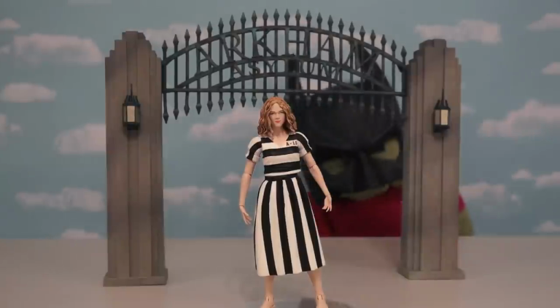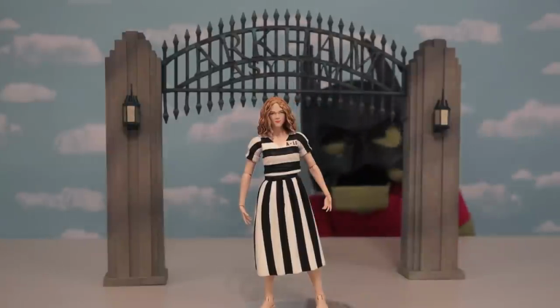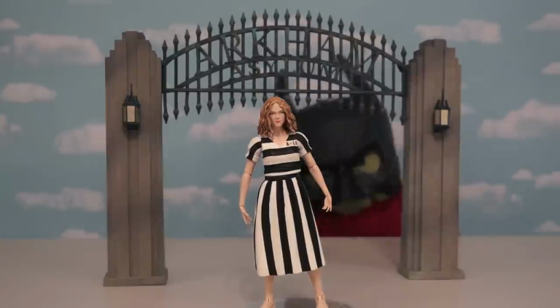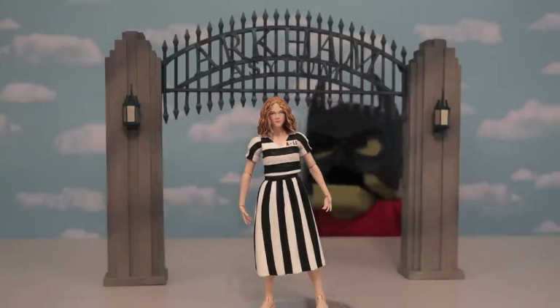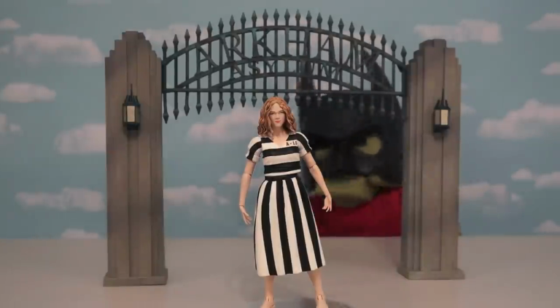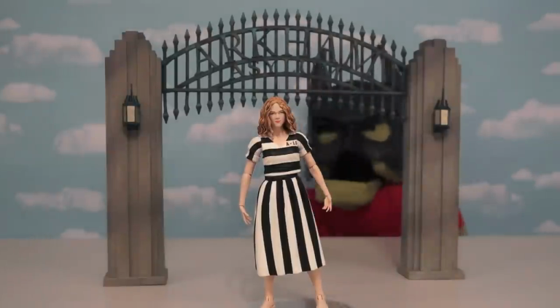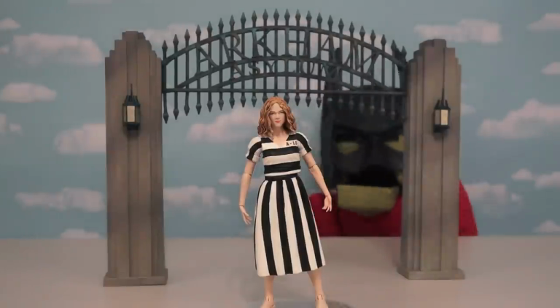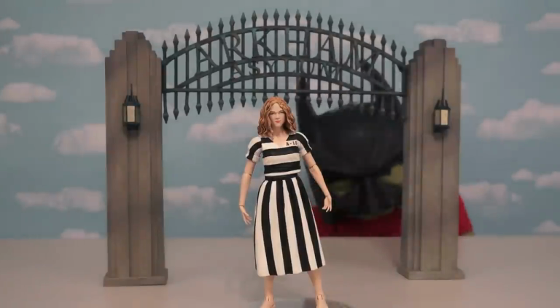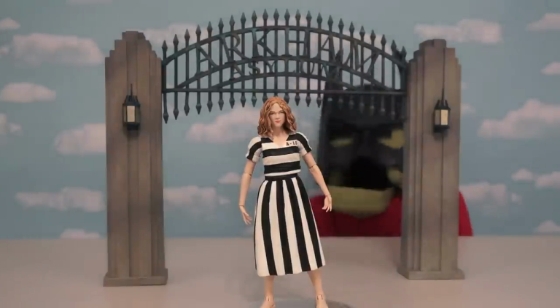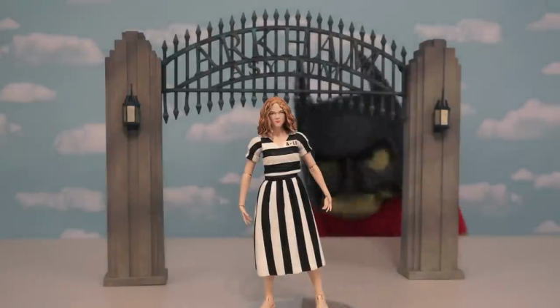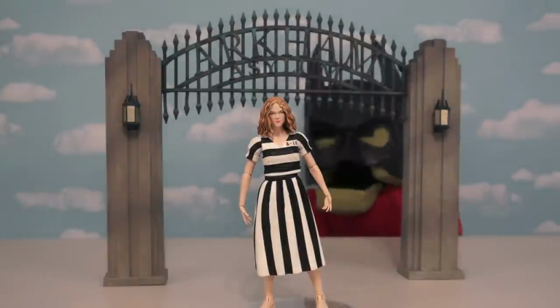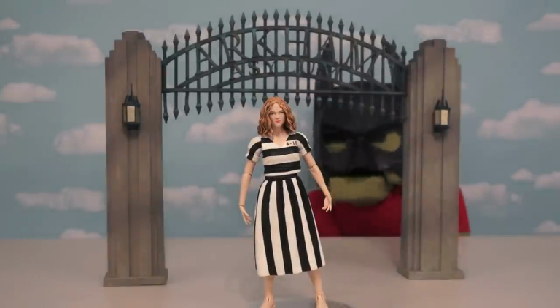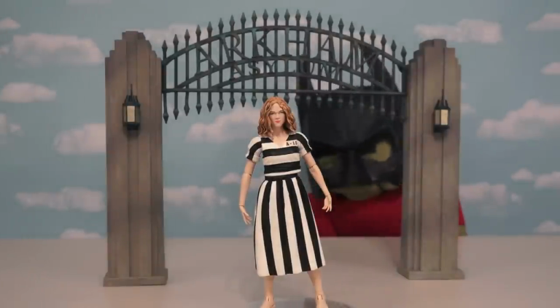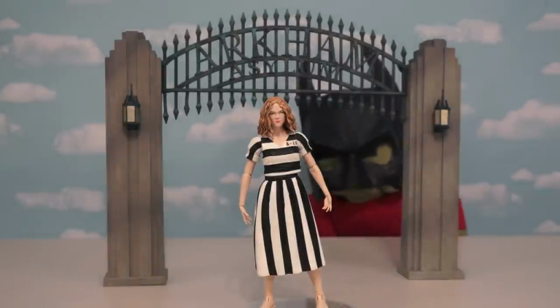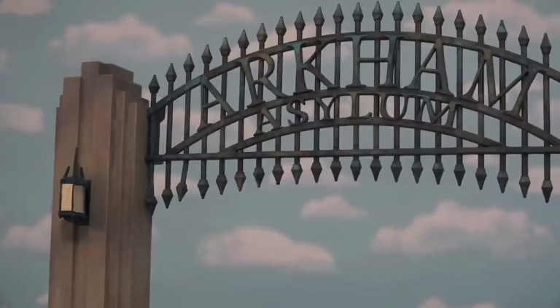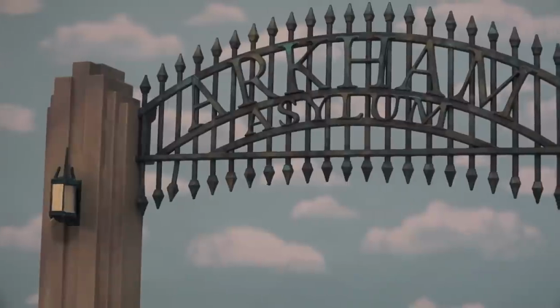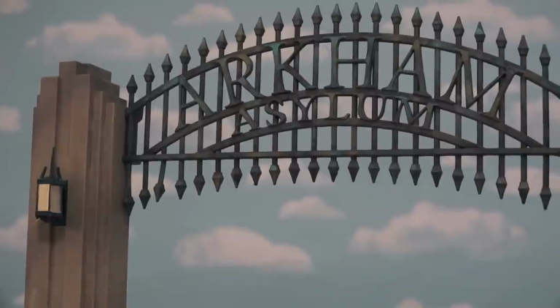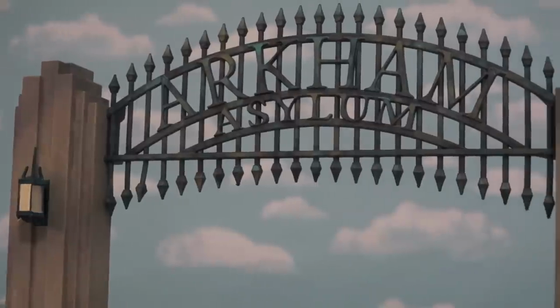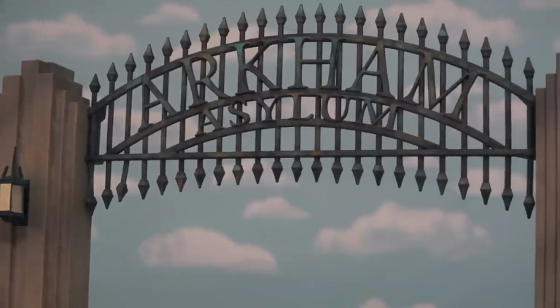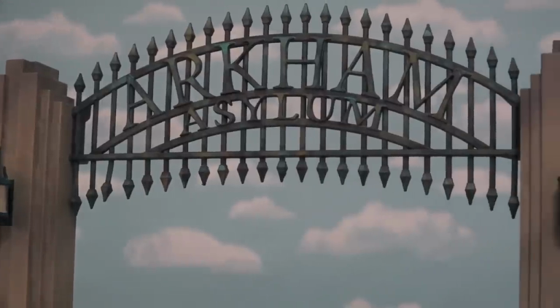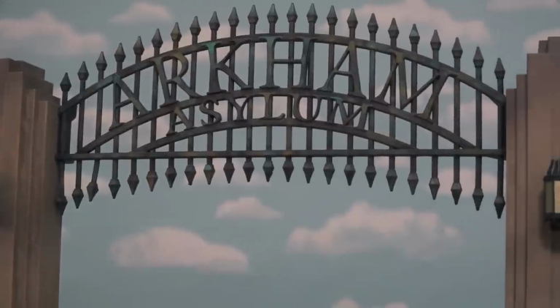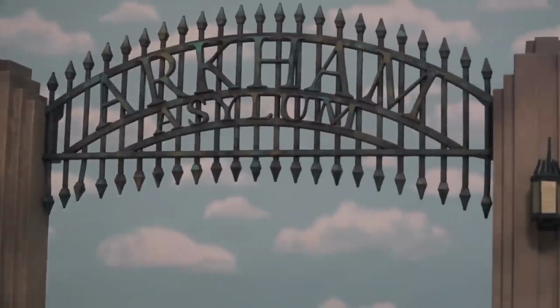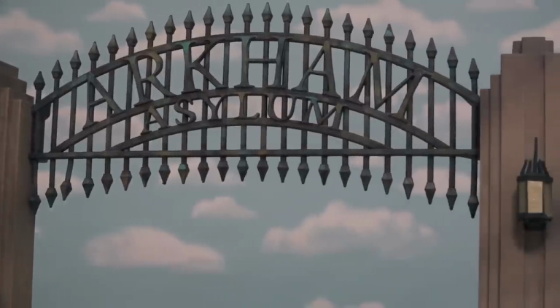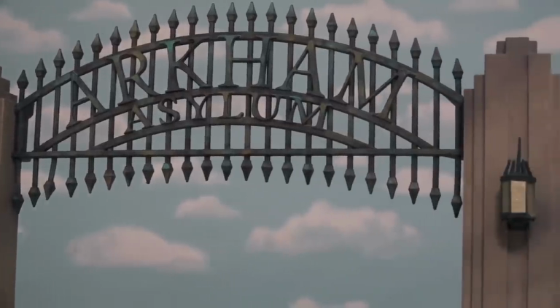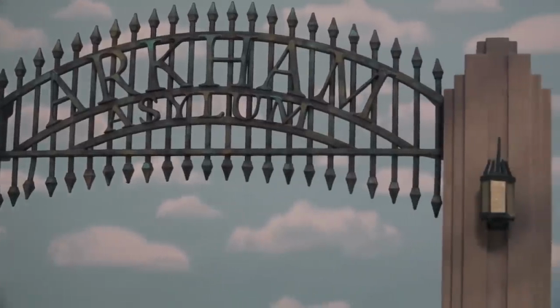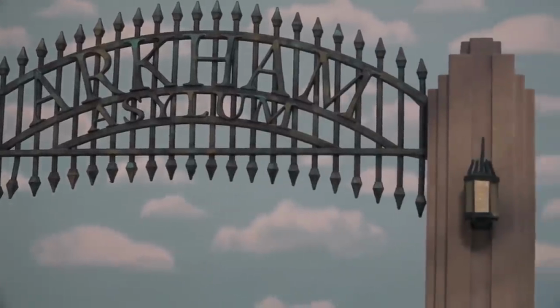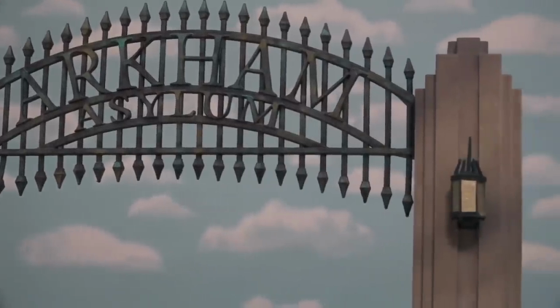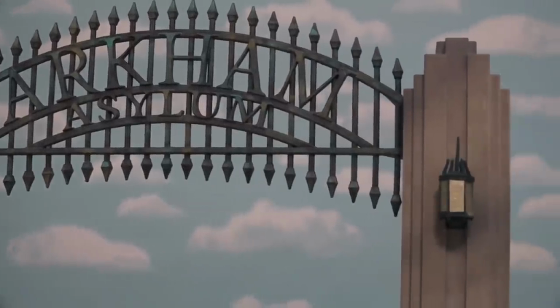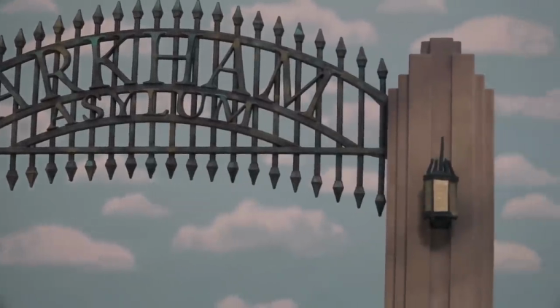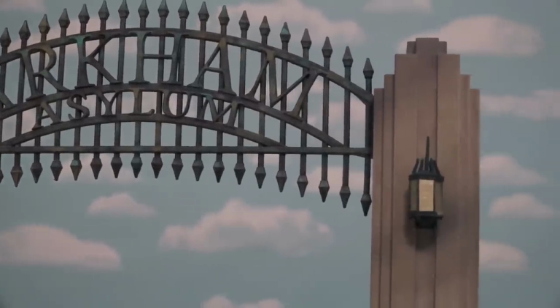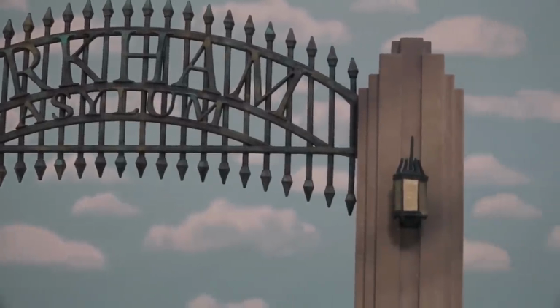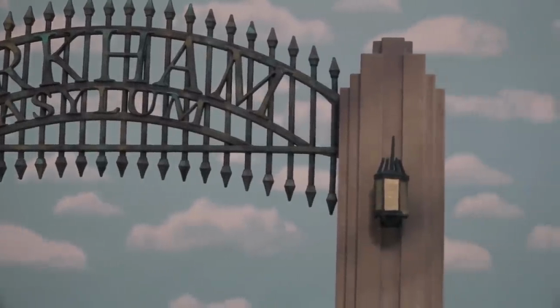Even though her face could use some improvement, she does come with one of the coolest accessories I've ever seen: the Arkham Asylum front gate. That's puppet-tastic. You can even use this for your Batman figures.